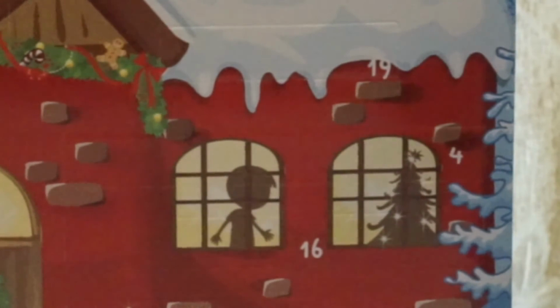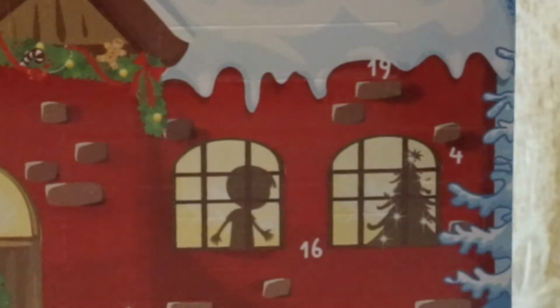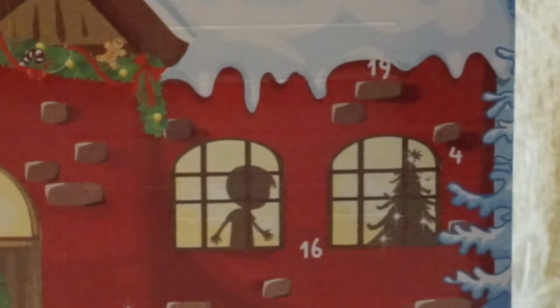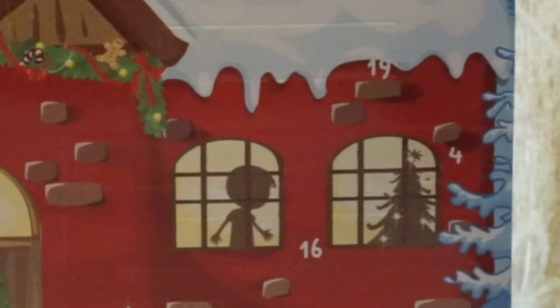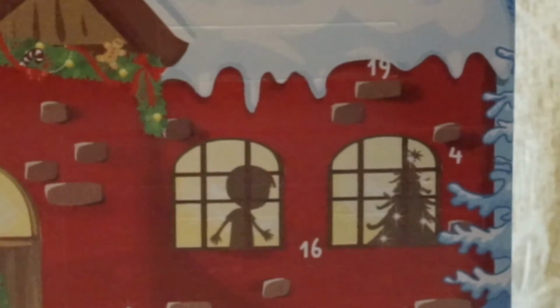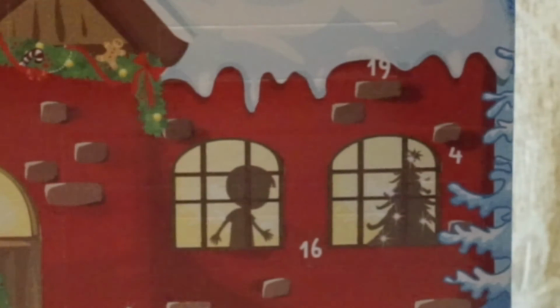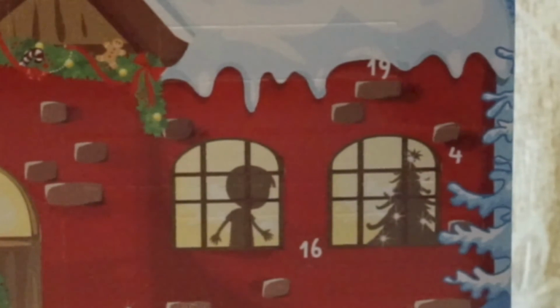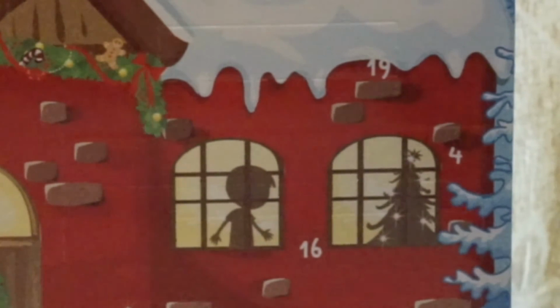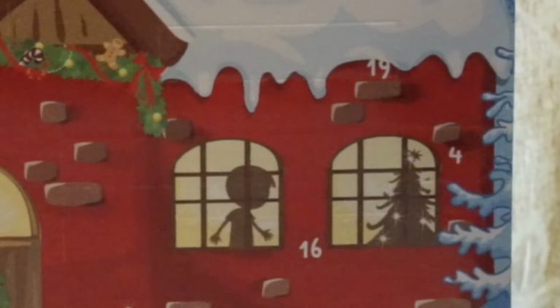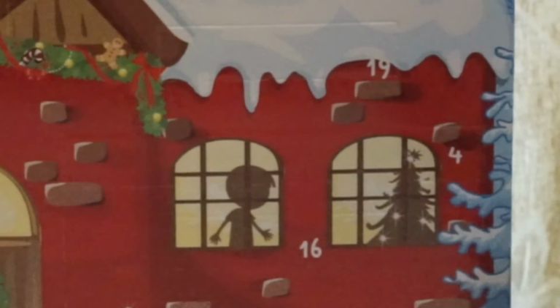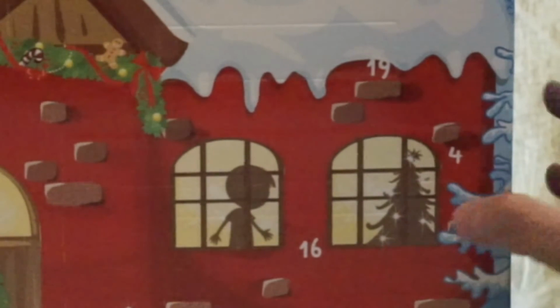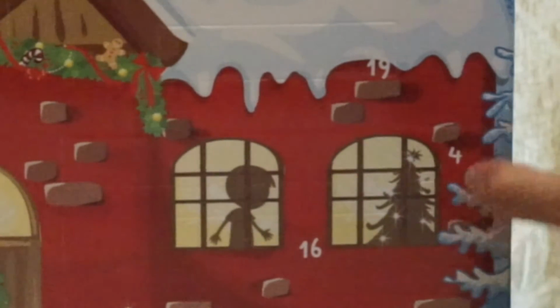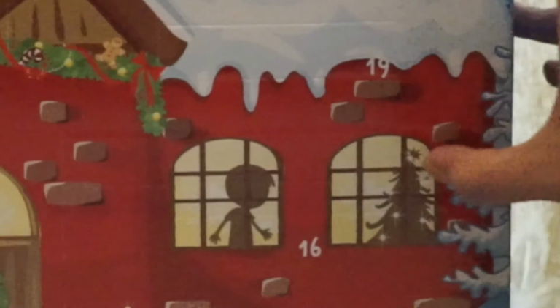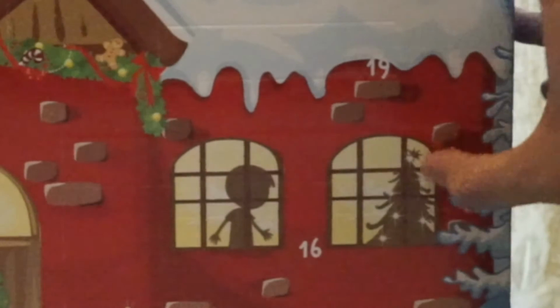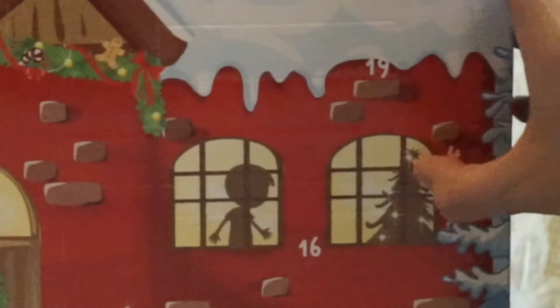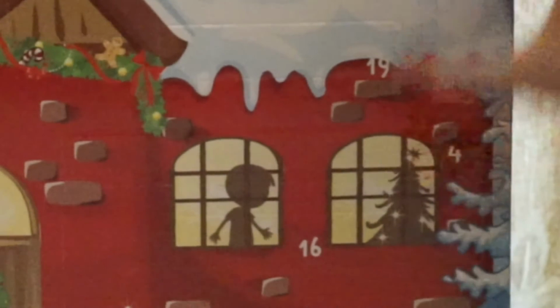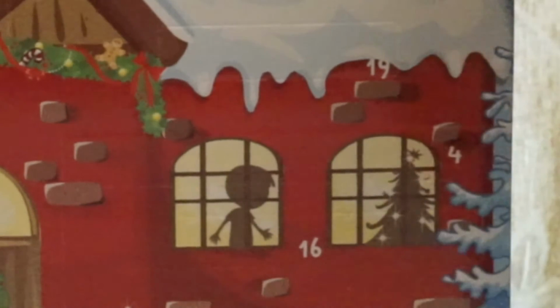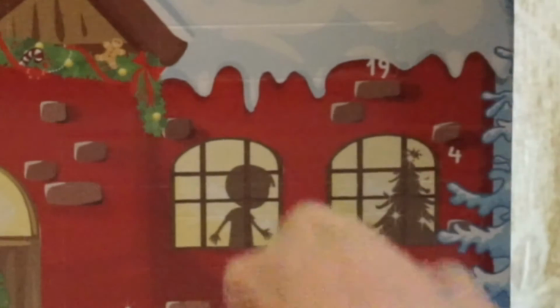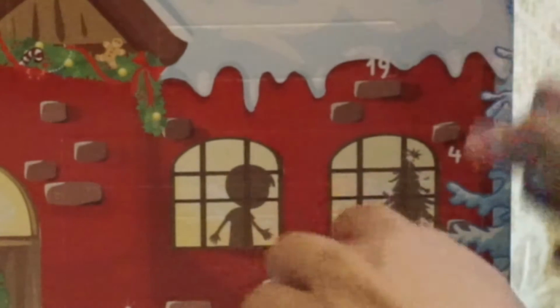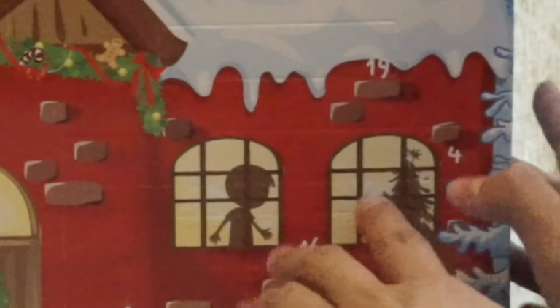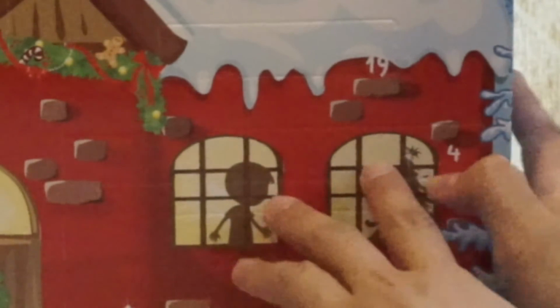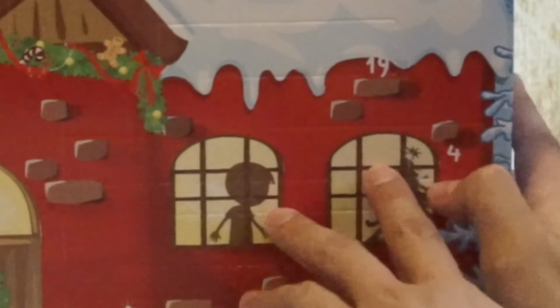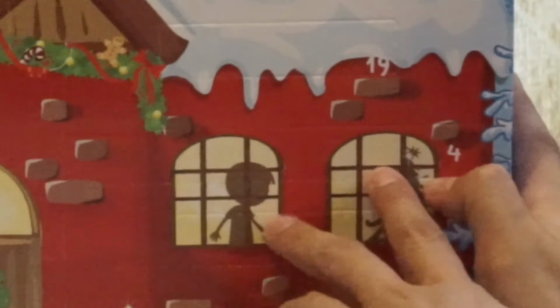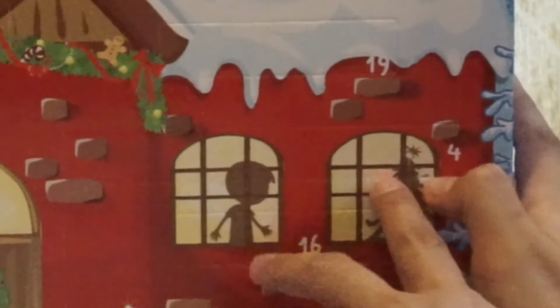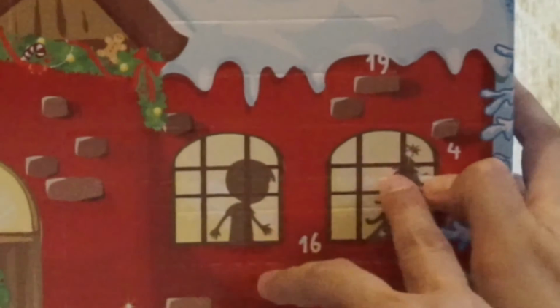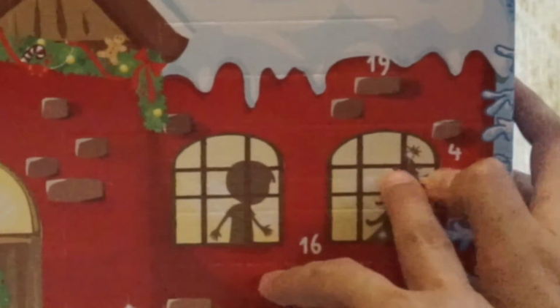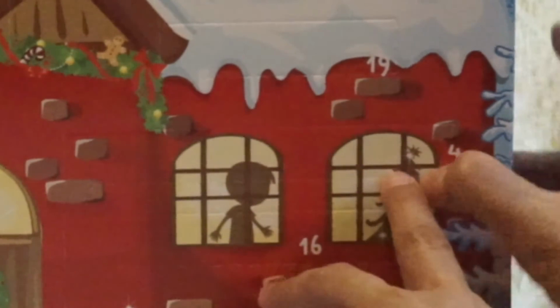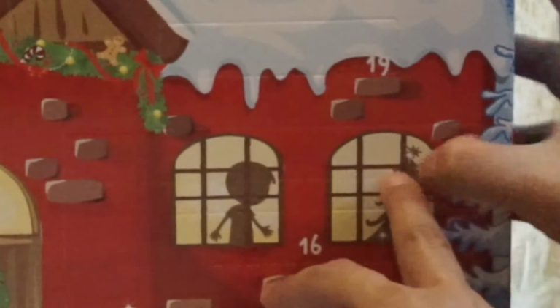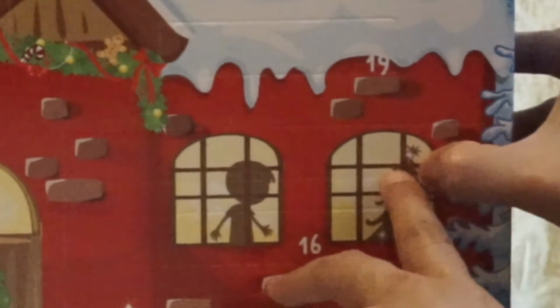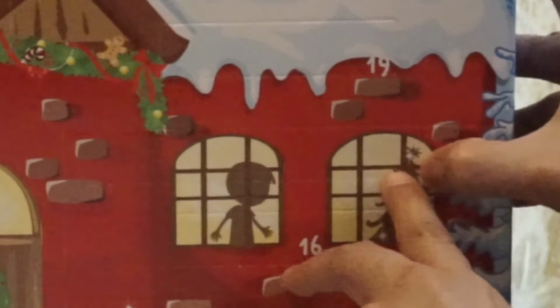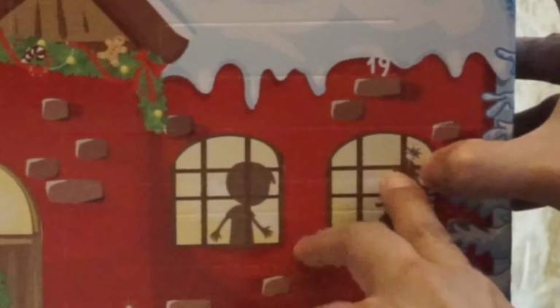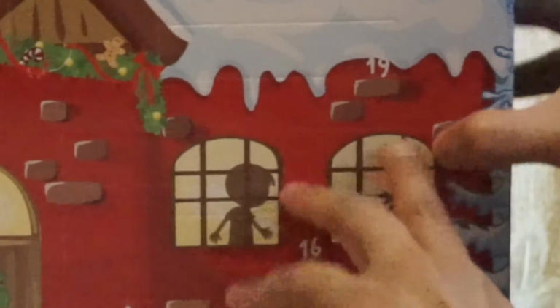Do you want me to help you? Yes. Okay, let's see what's inside. What's inside?